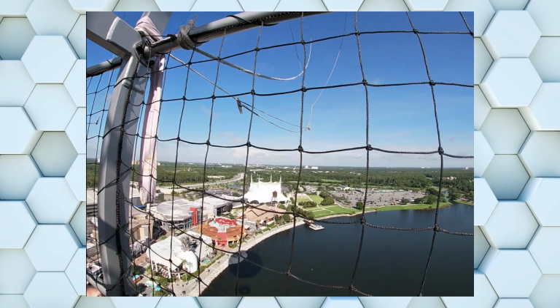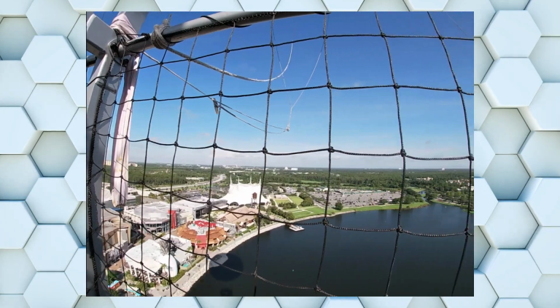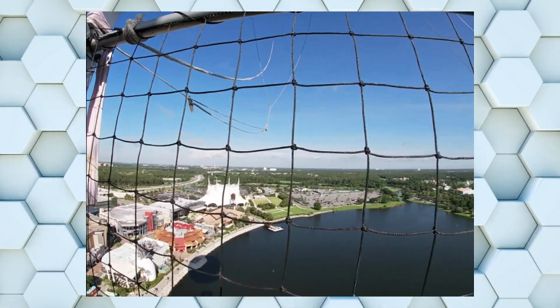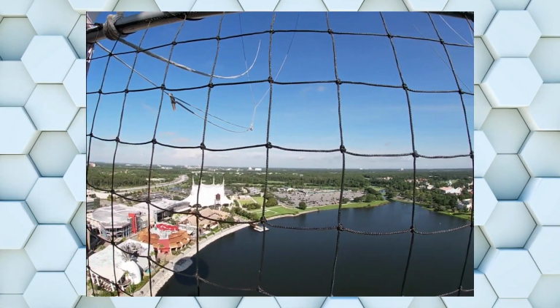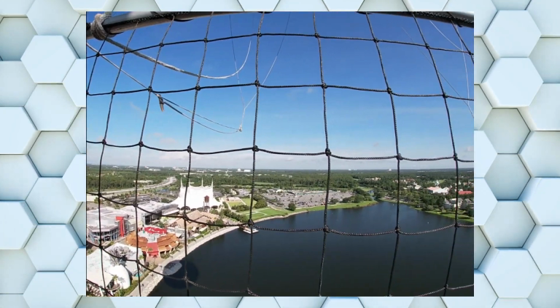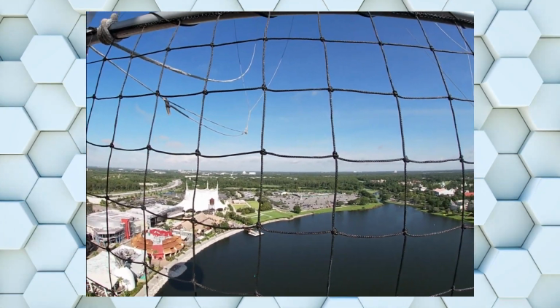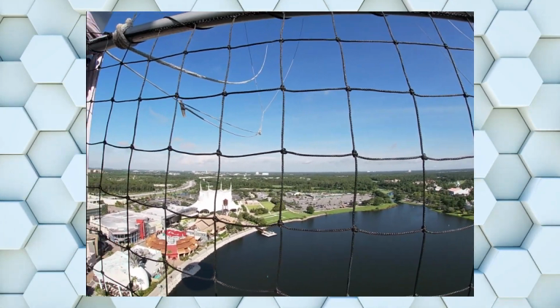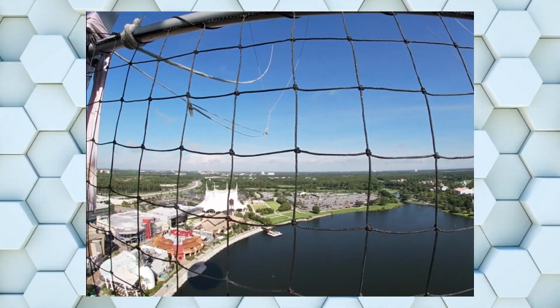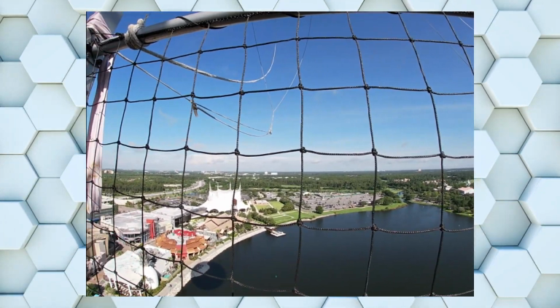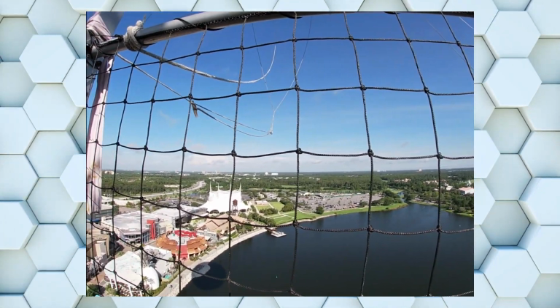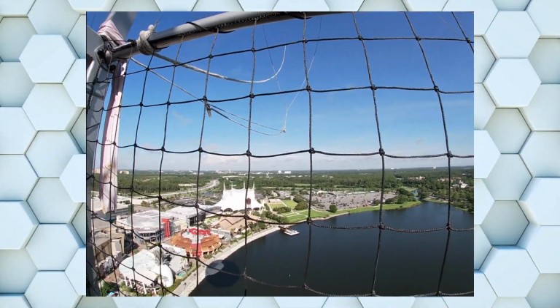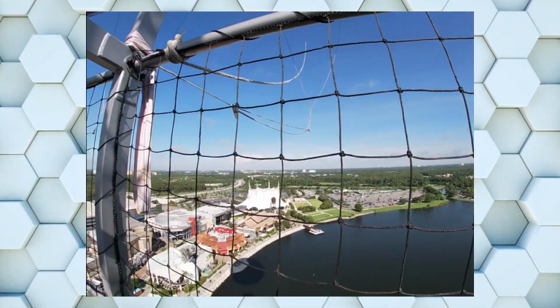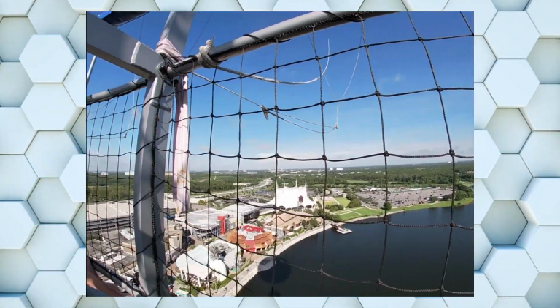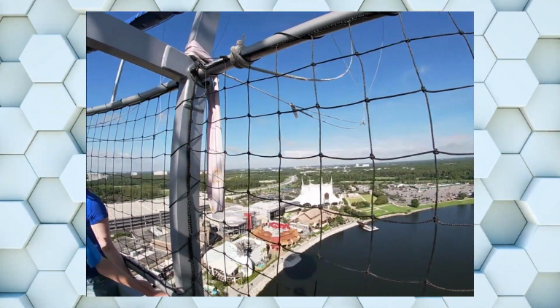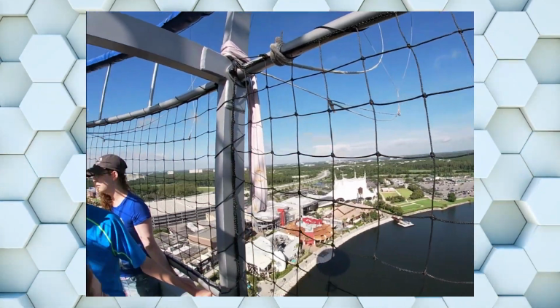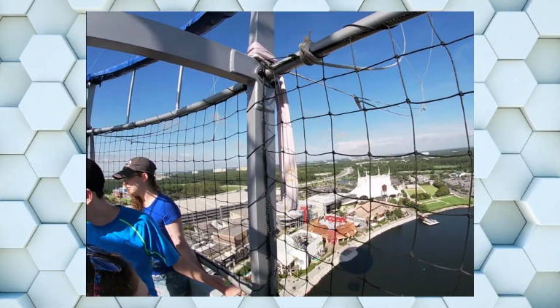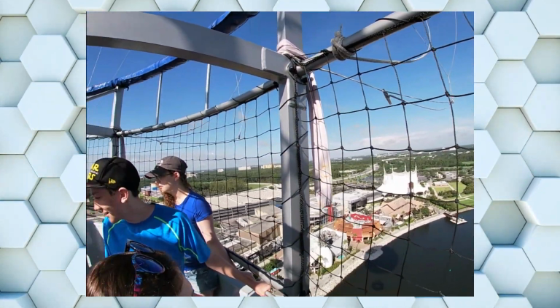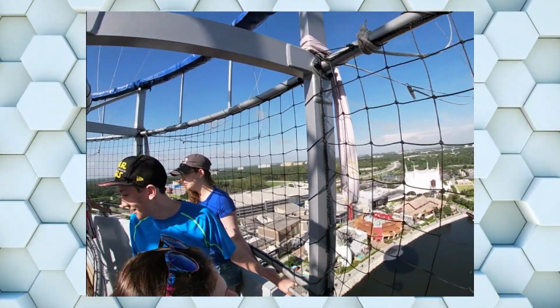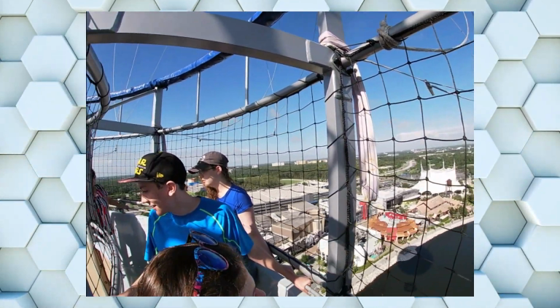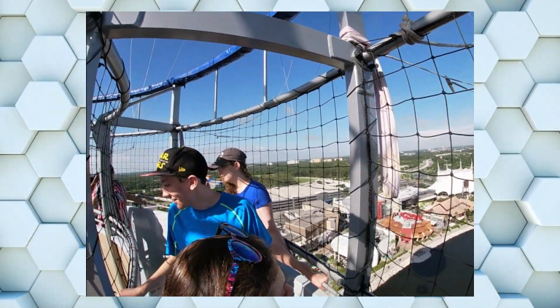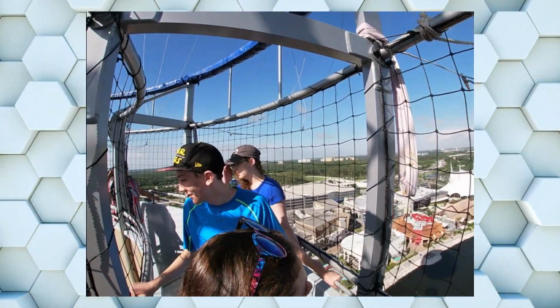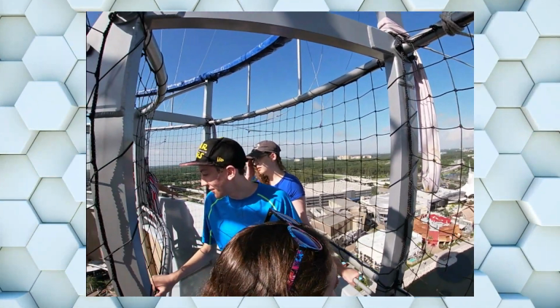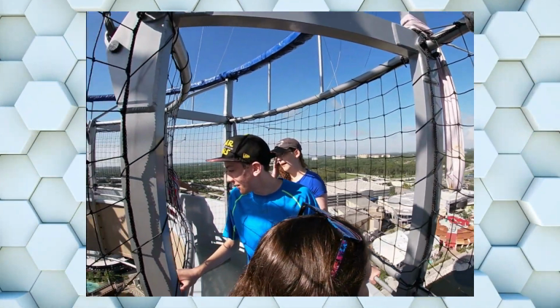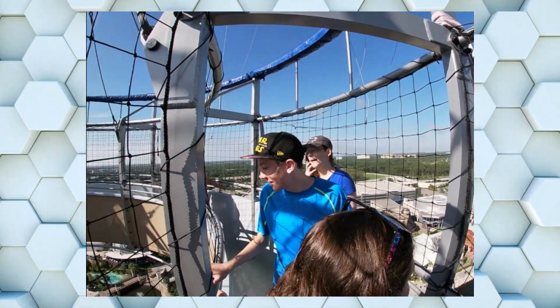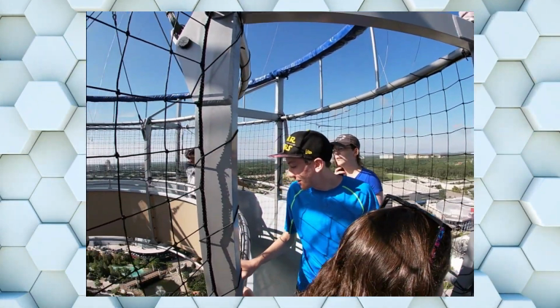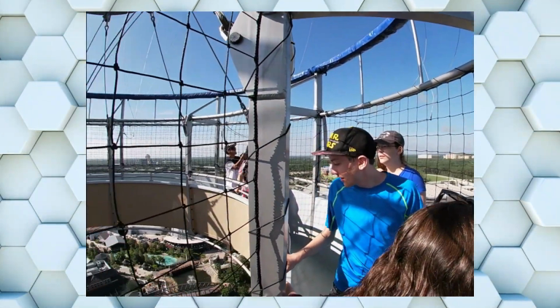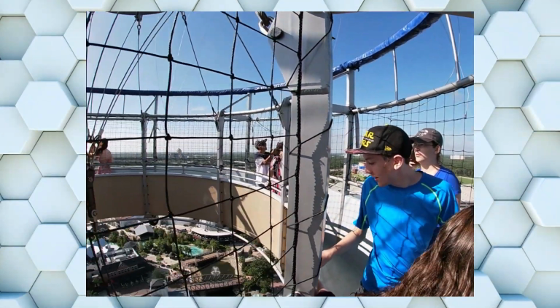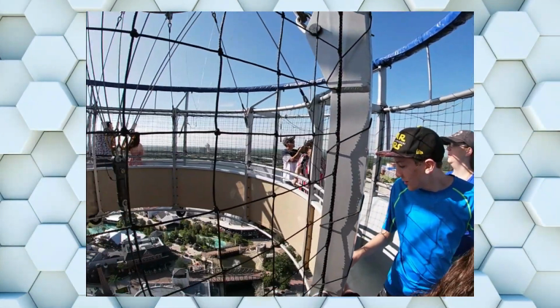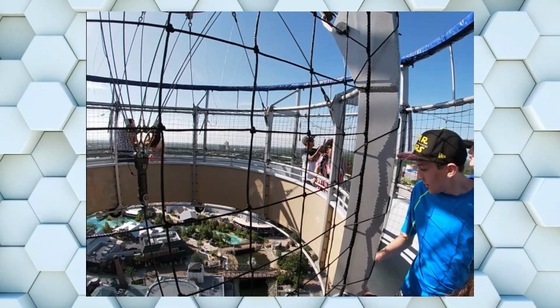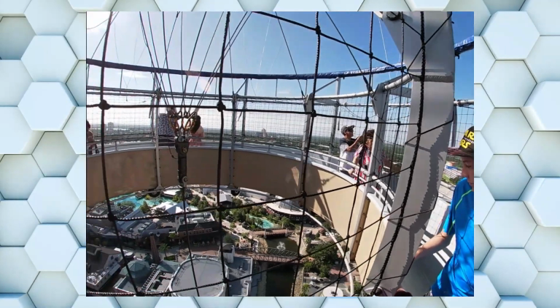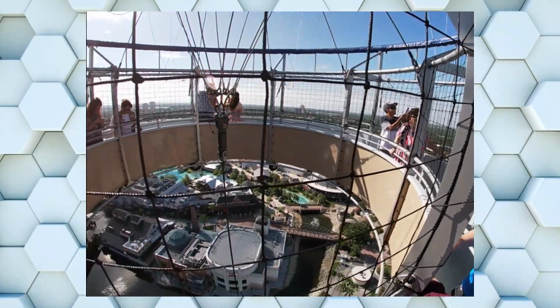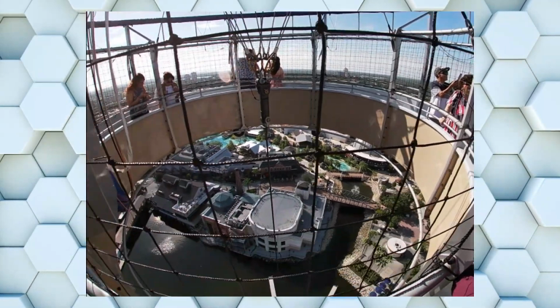We're about halfway up. Halfway? That's great. Only halfway. What?